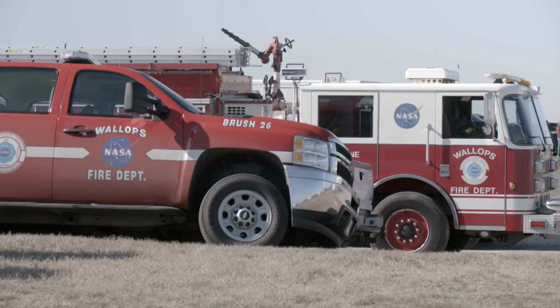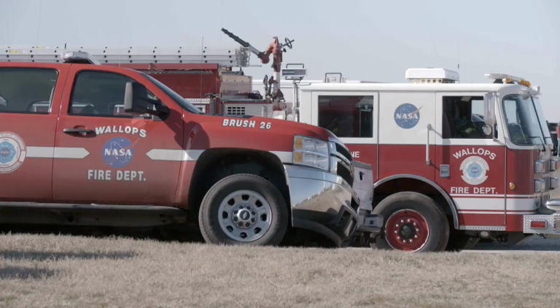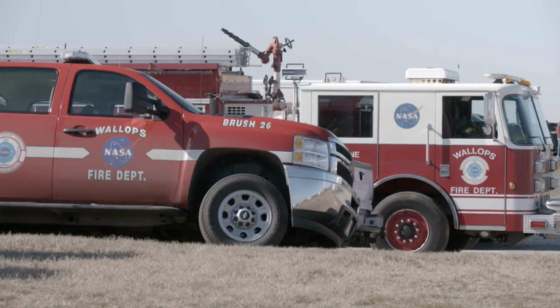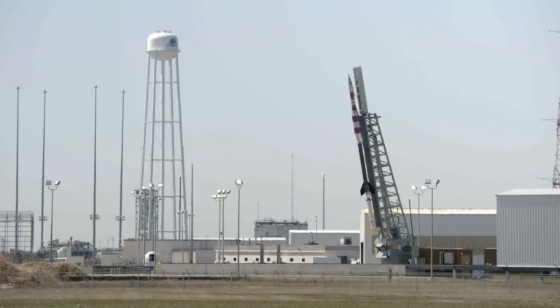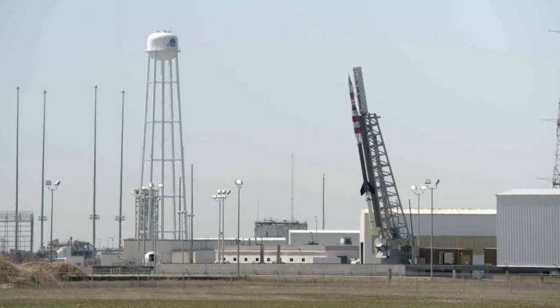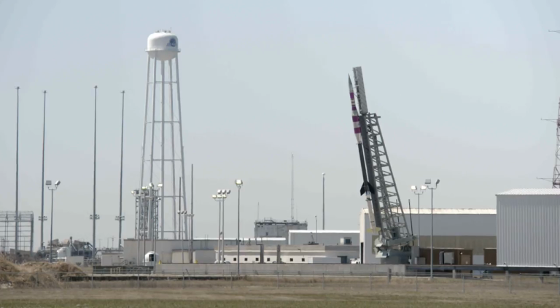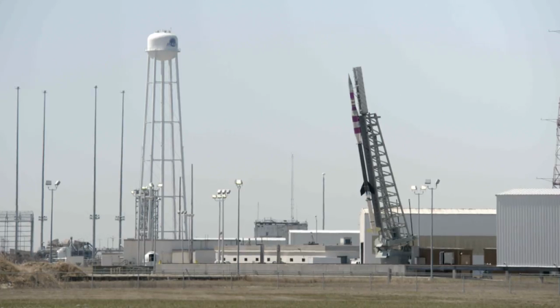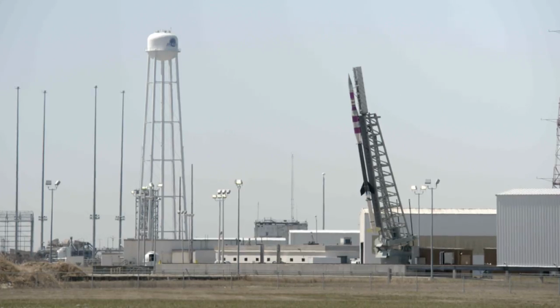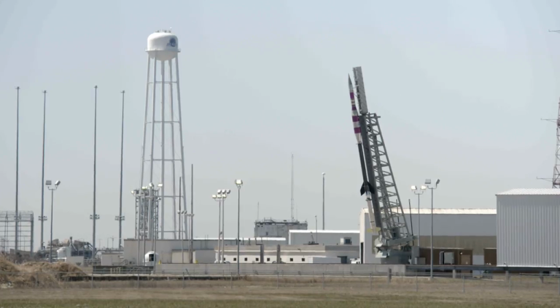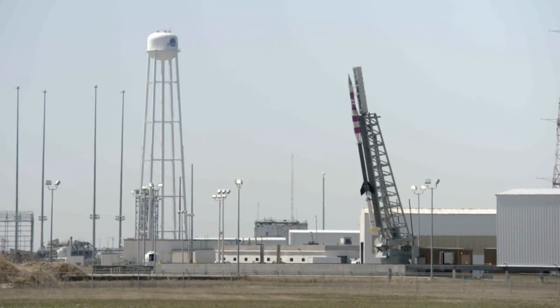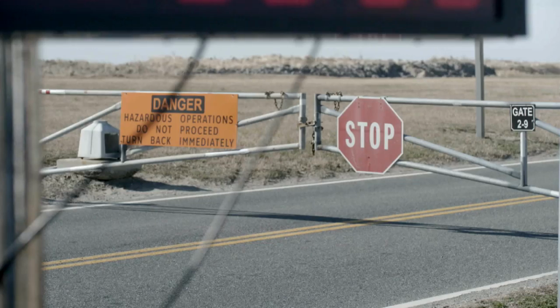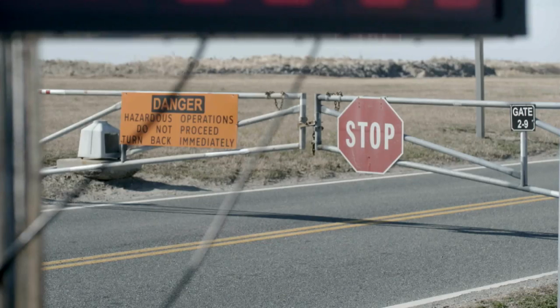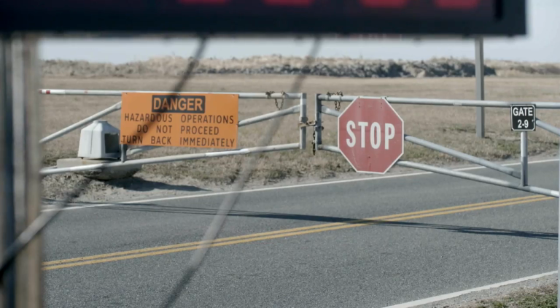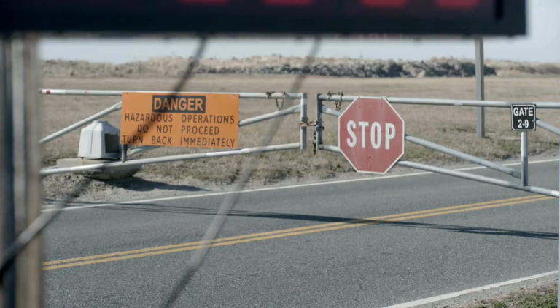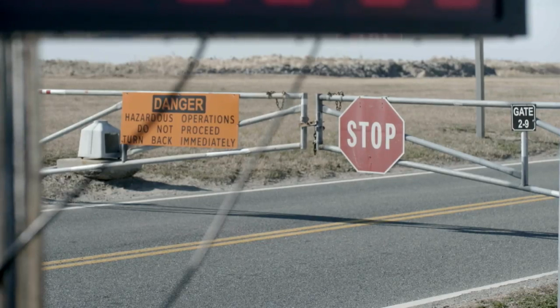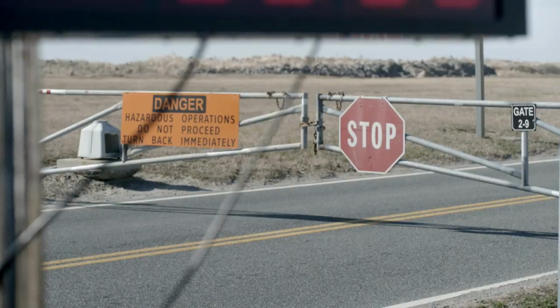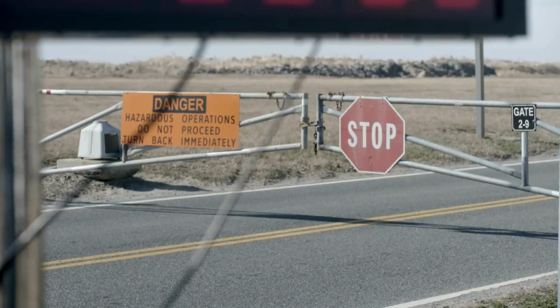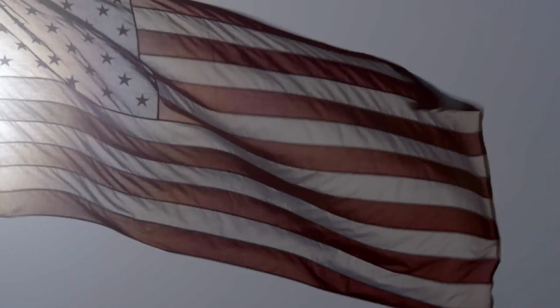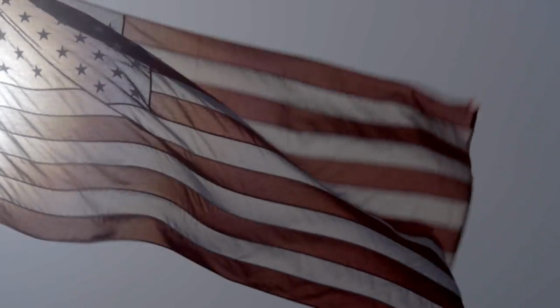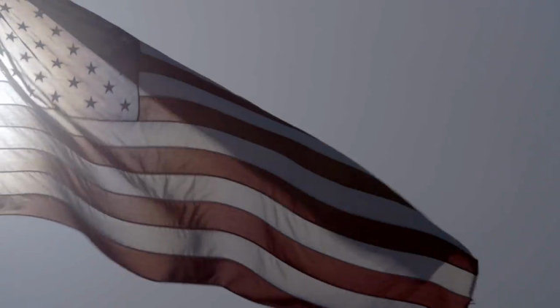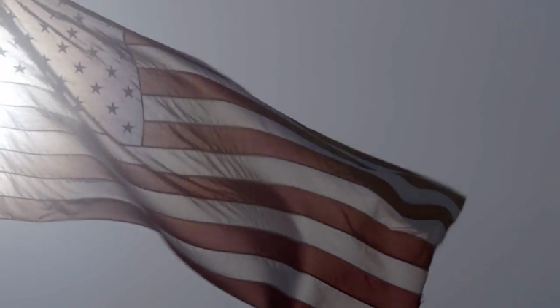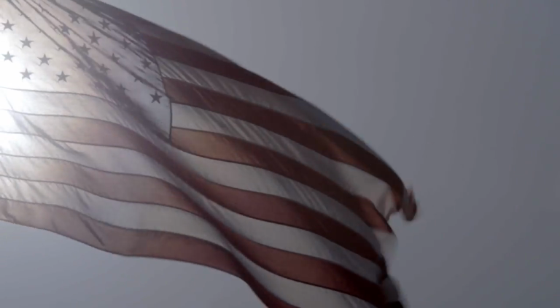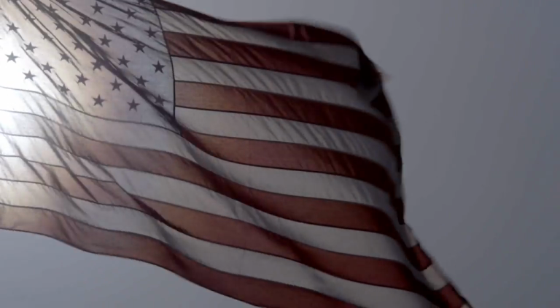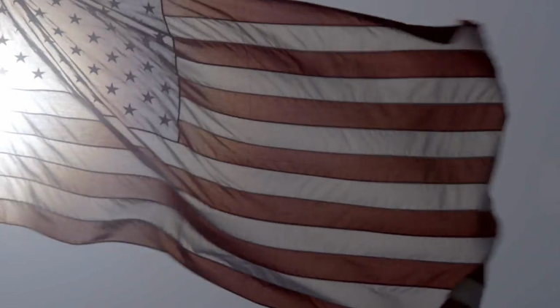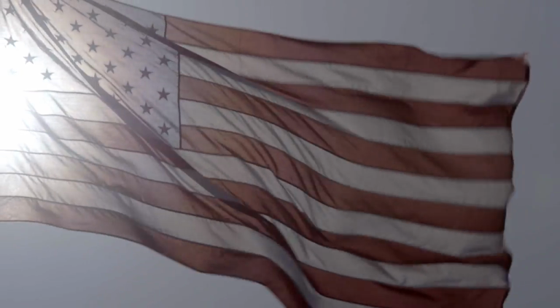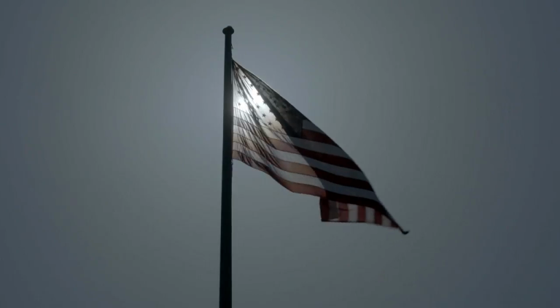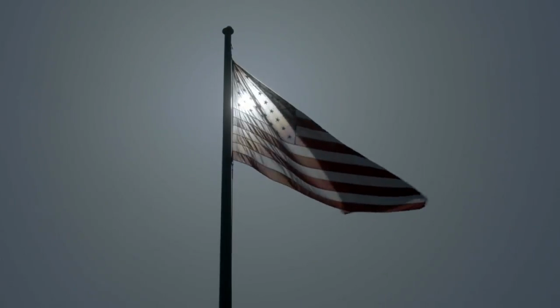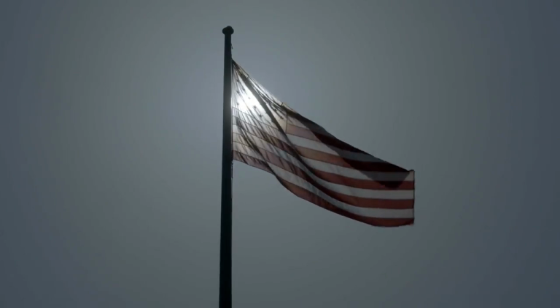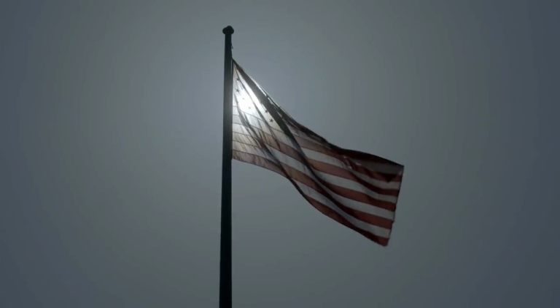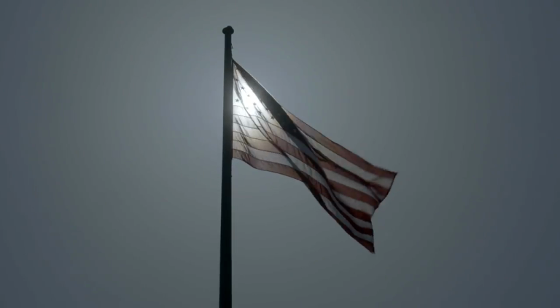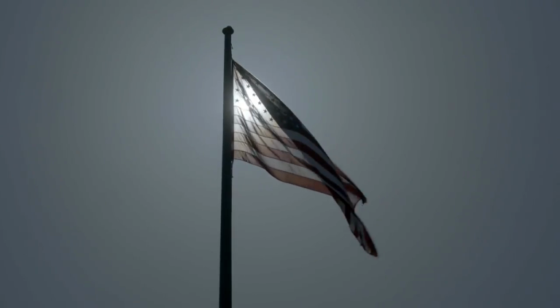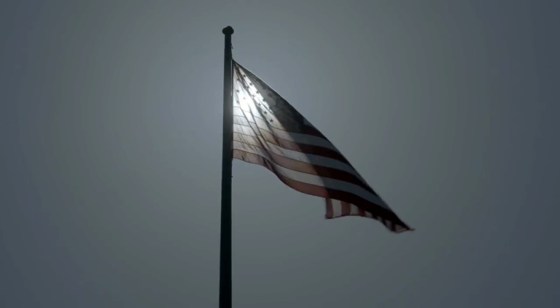Roger. Minus 20. Hold, hold, hold. Roger. We're currently red for ballistic wind variability.